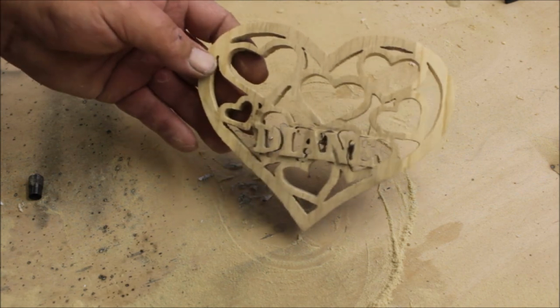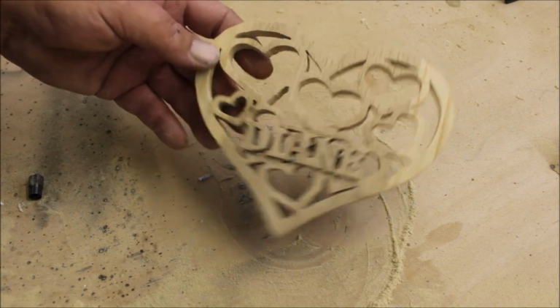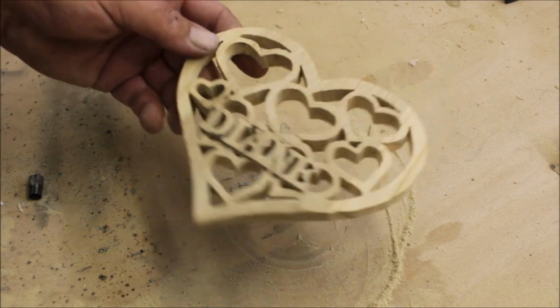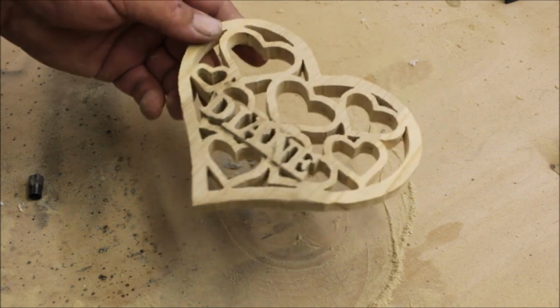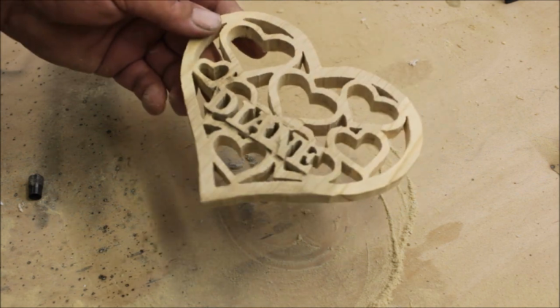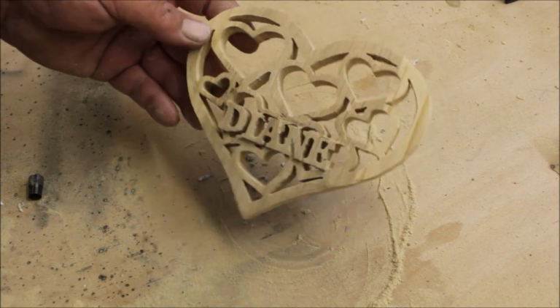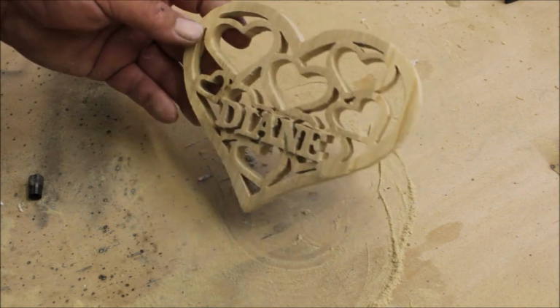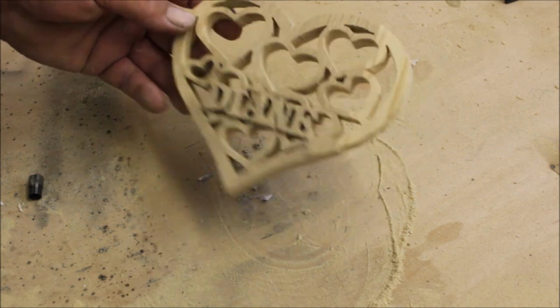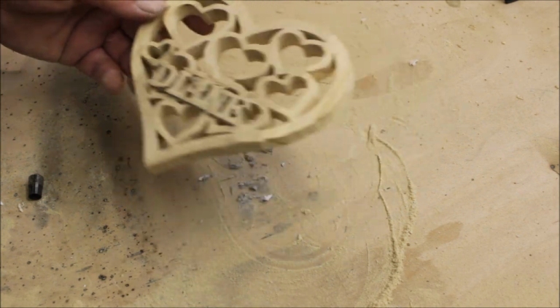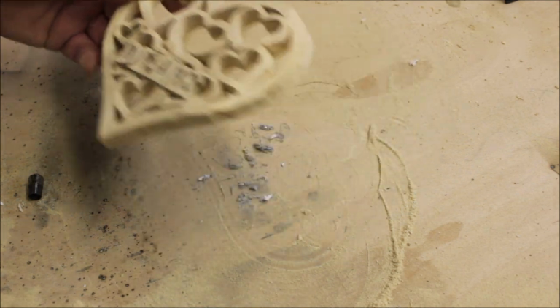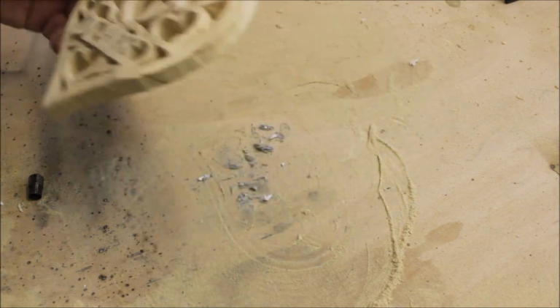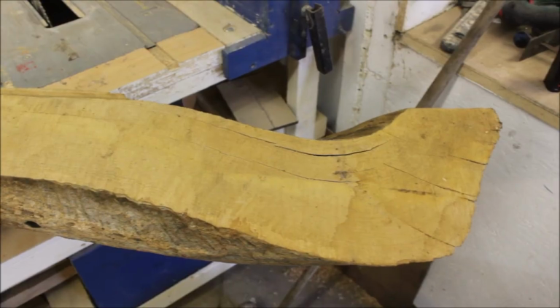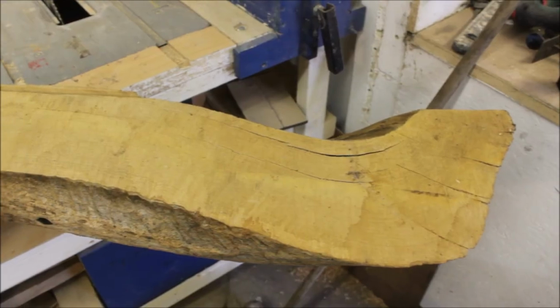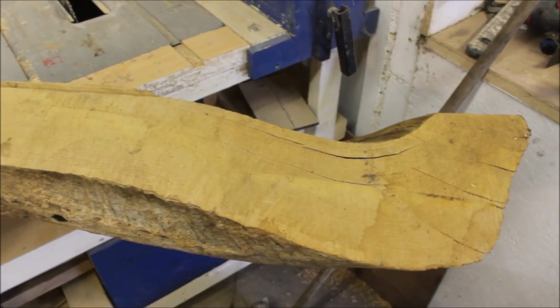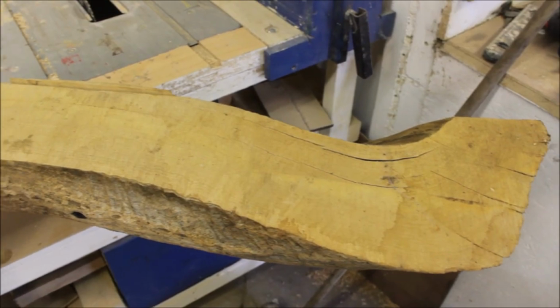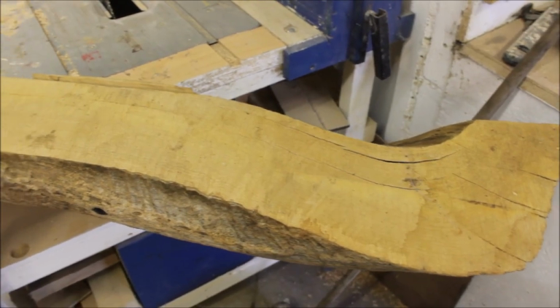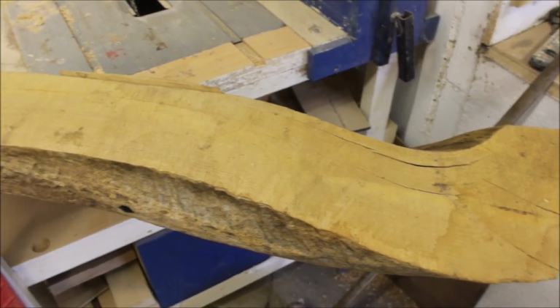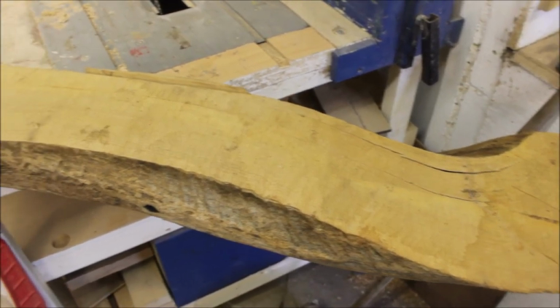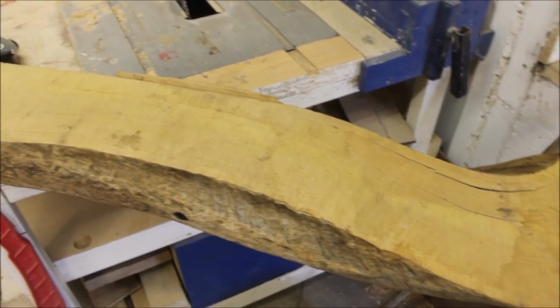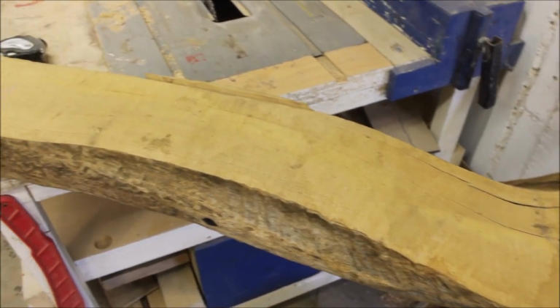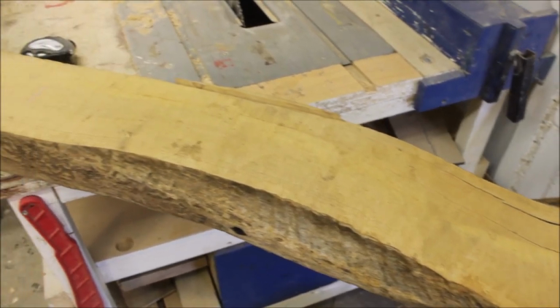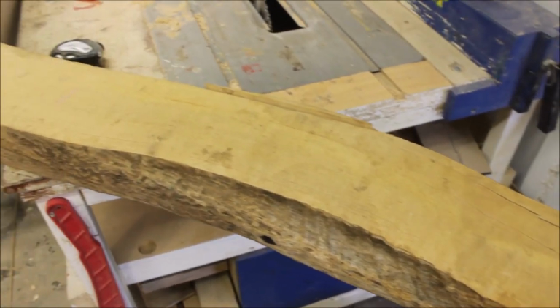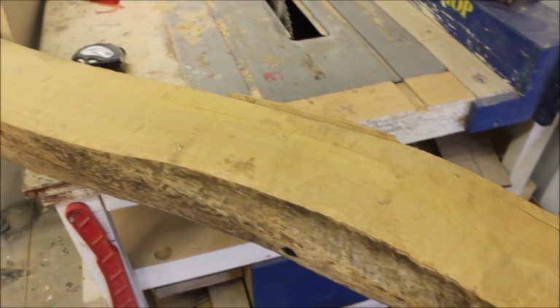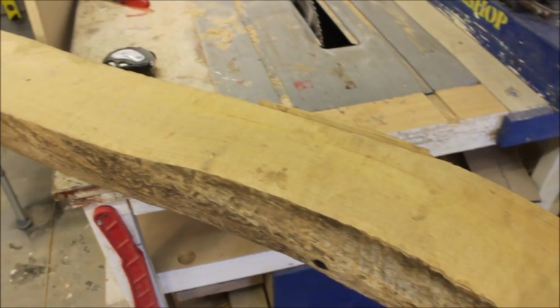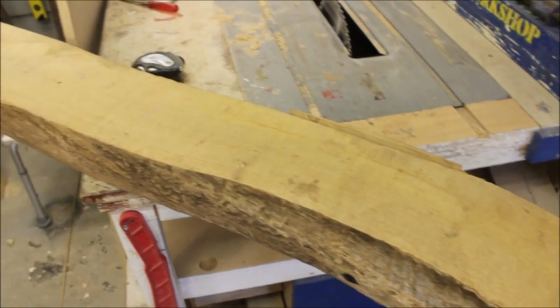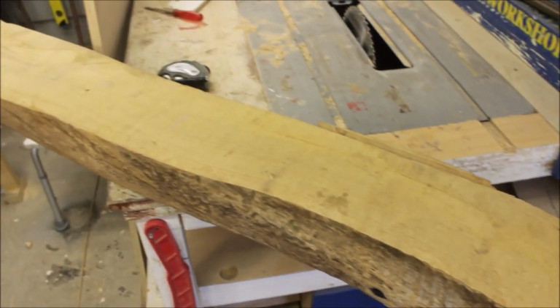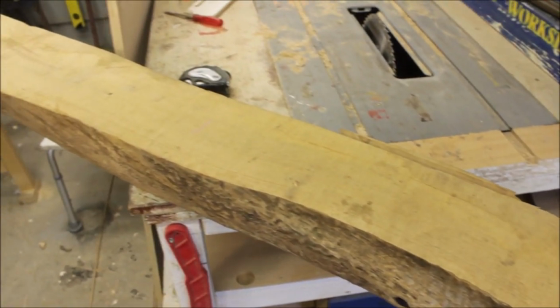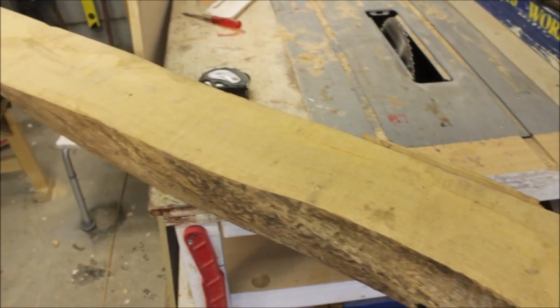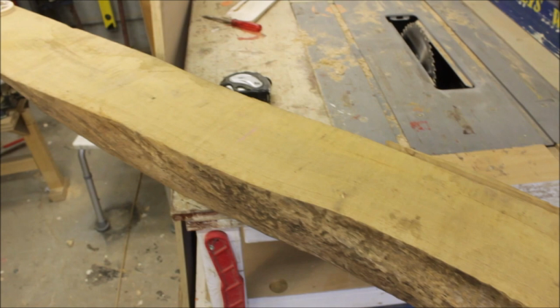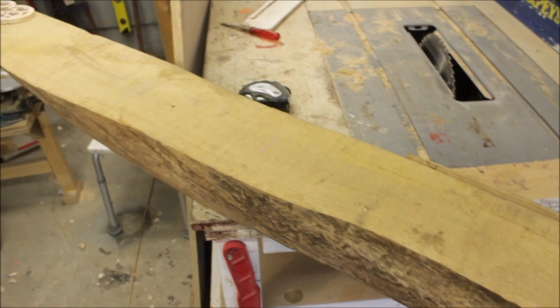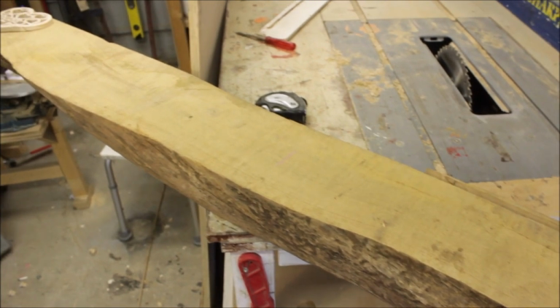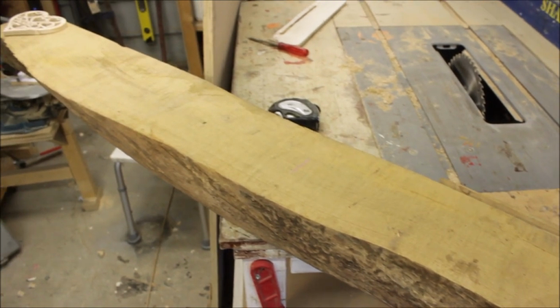A neighbour had given me a nice lump of oak, which is what I wanted to make the box out of.